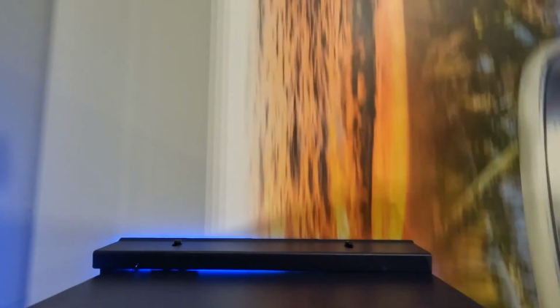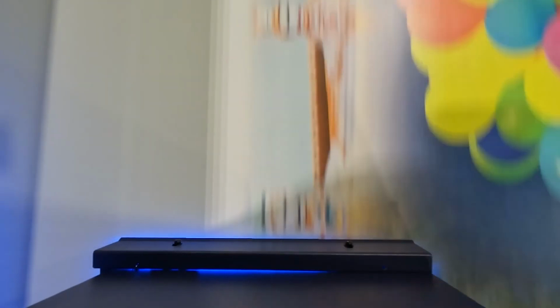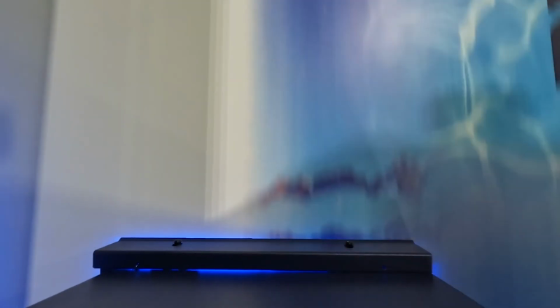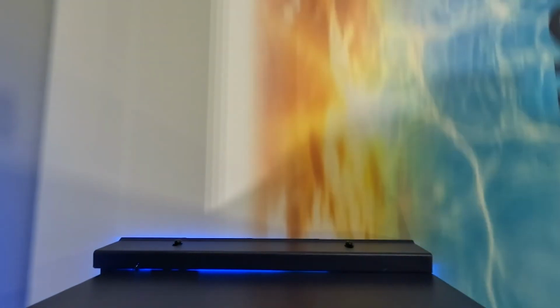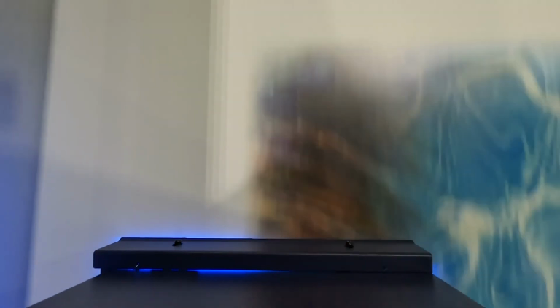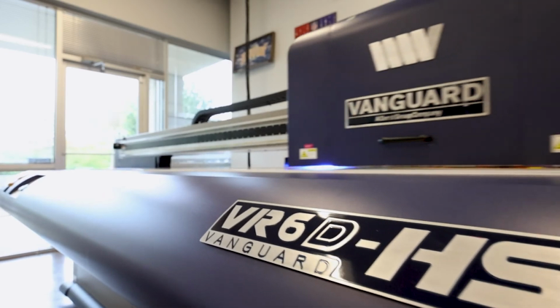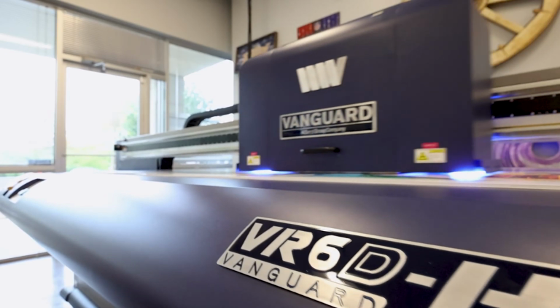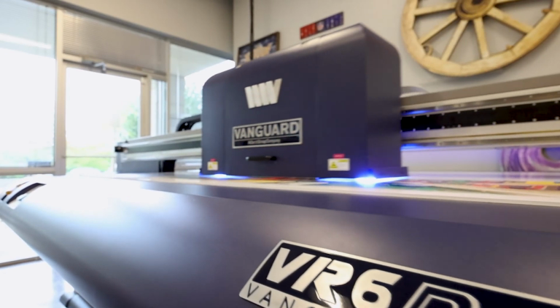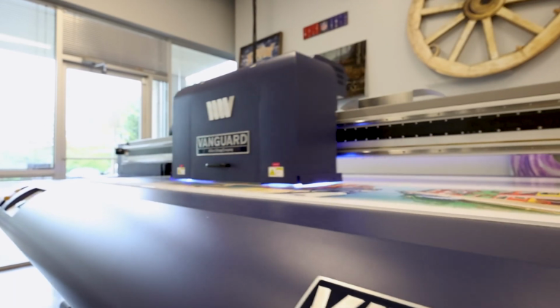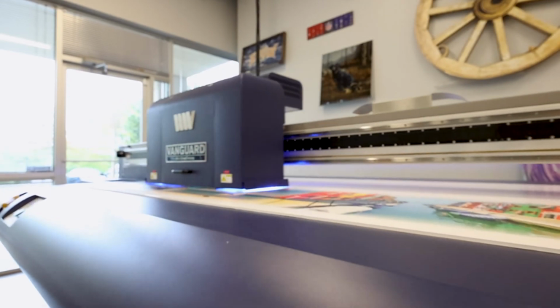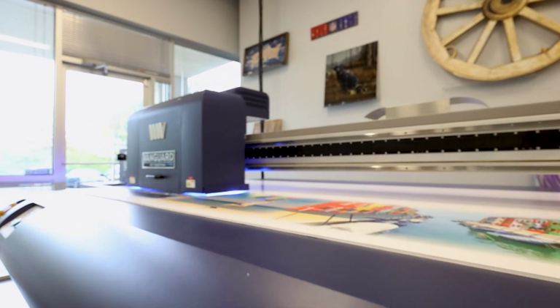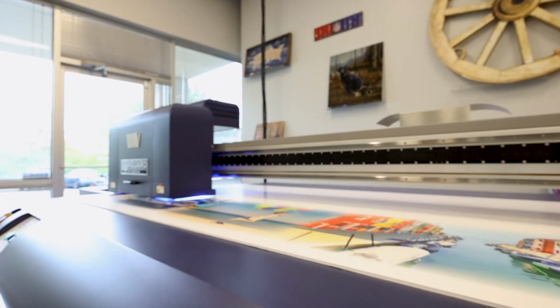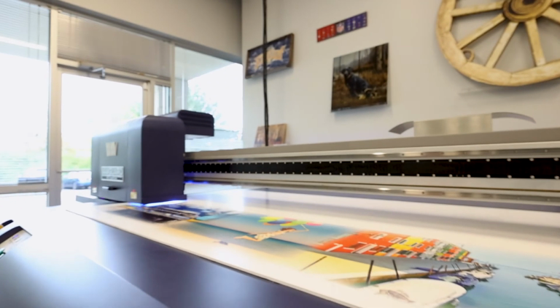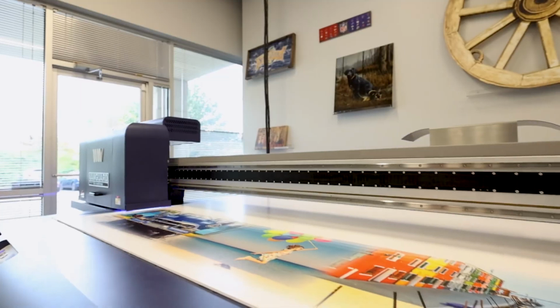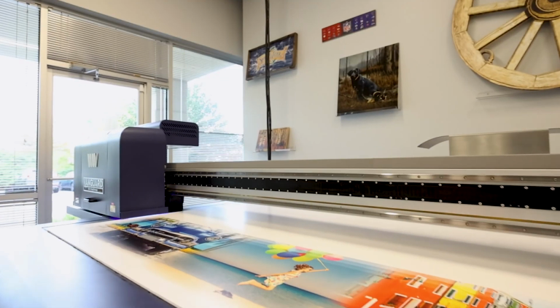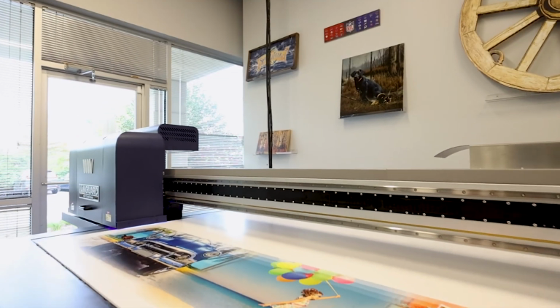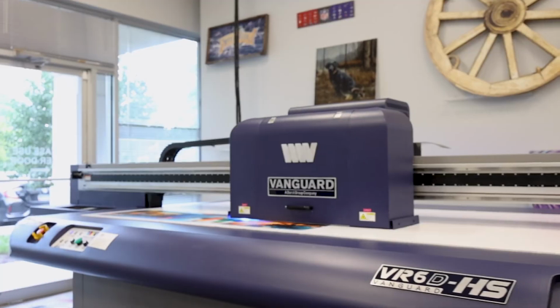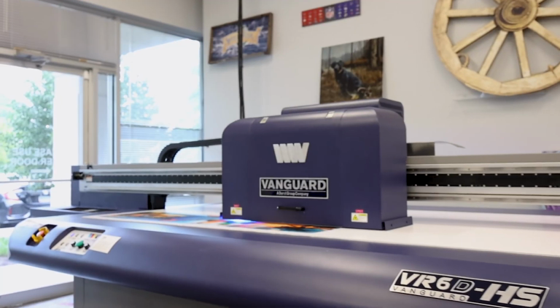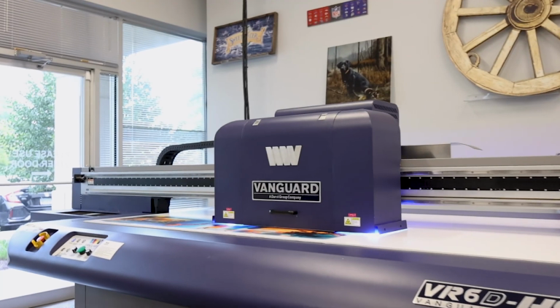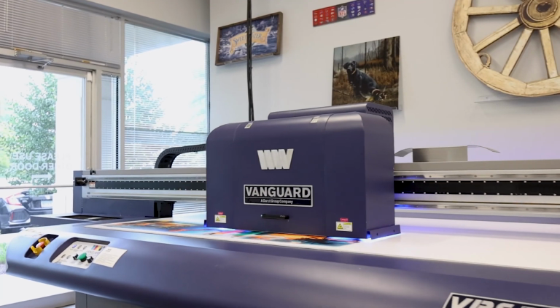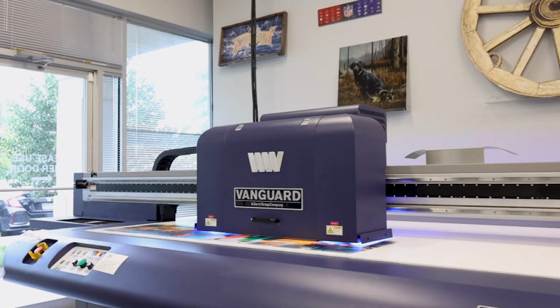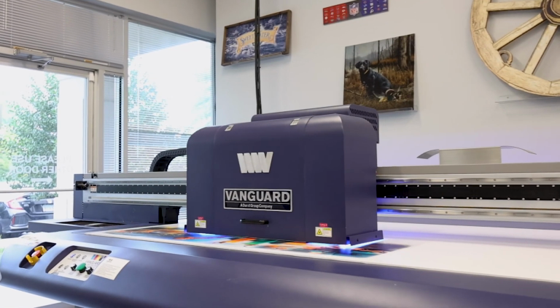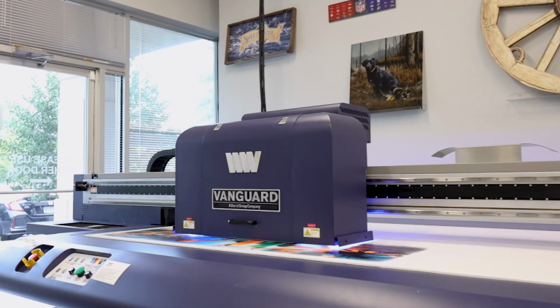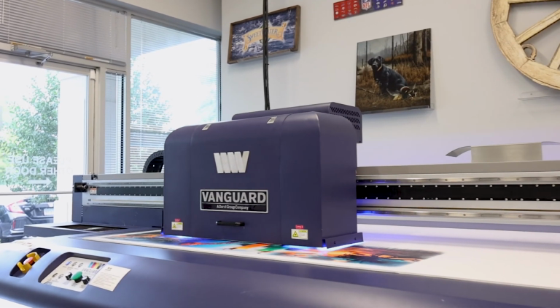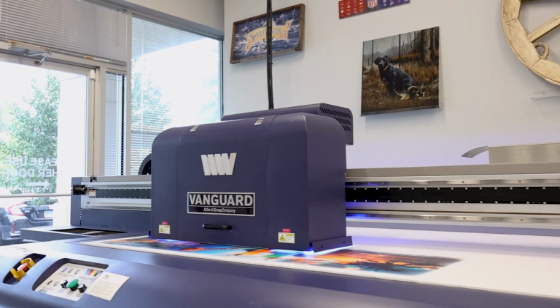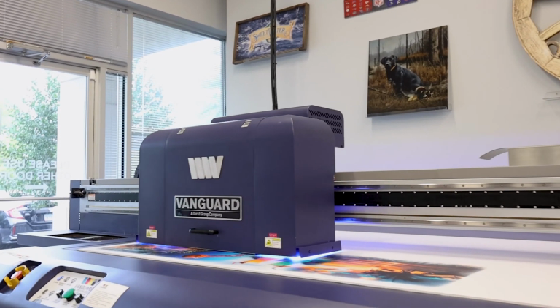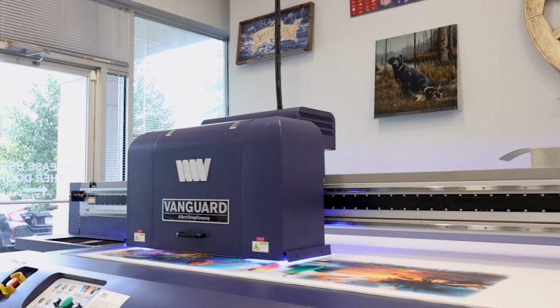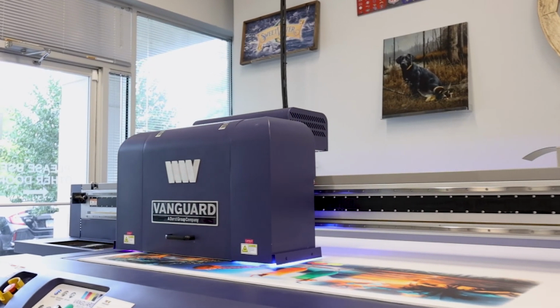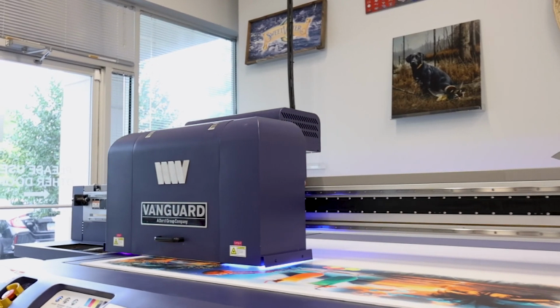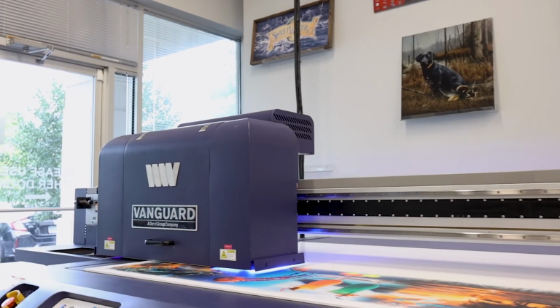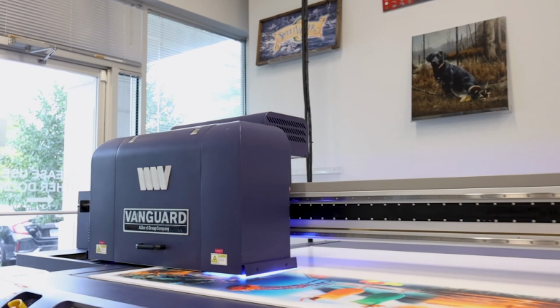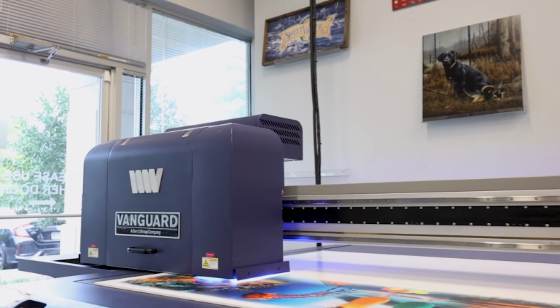The adjustable LED UV curing system allows the operator to have the control needed to properly handle each and every job.